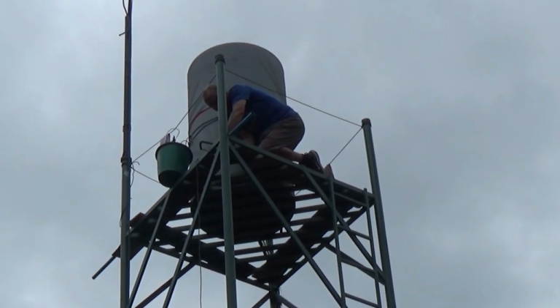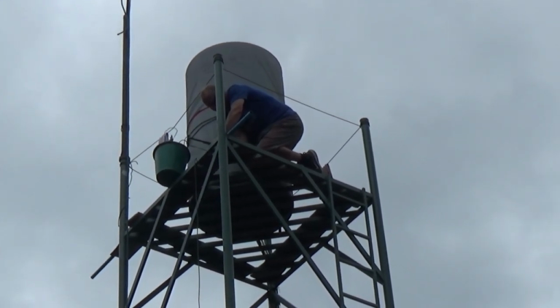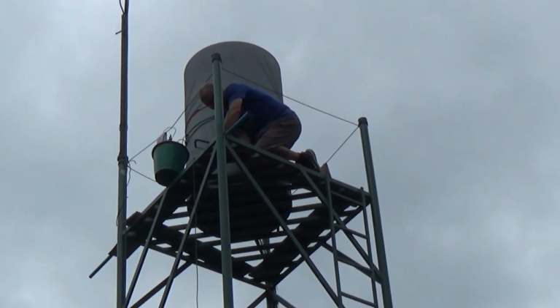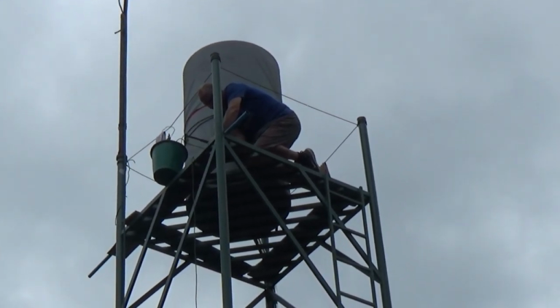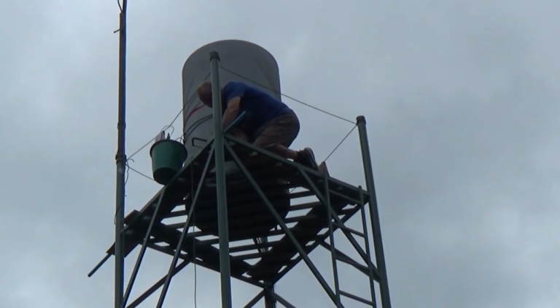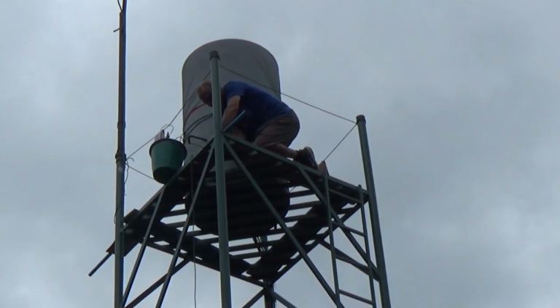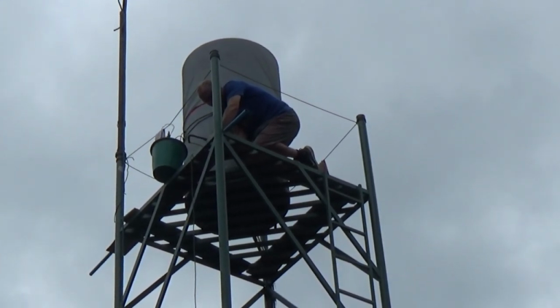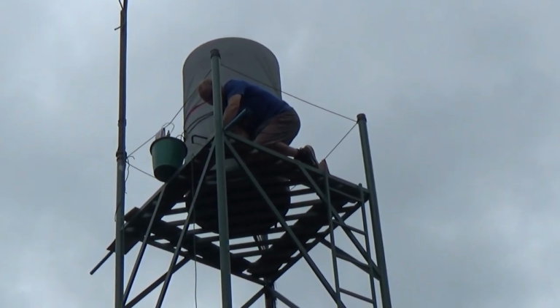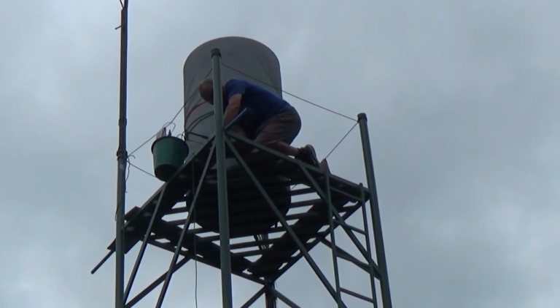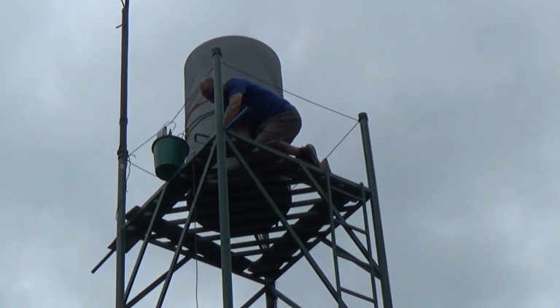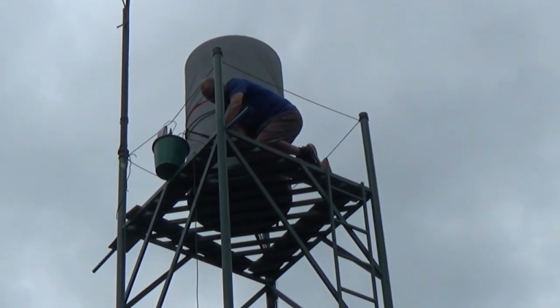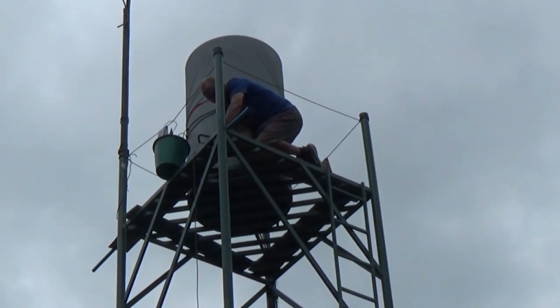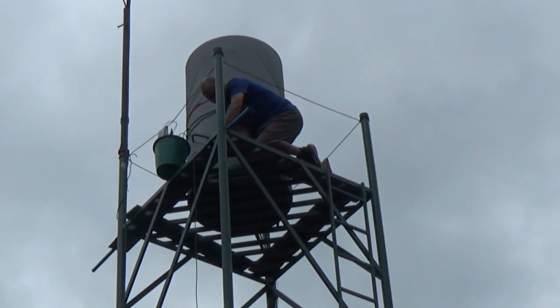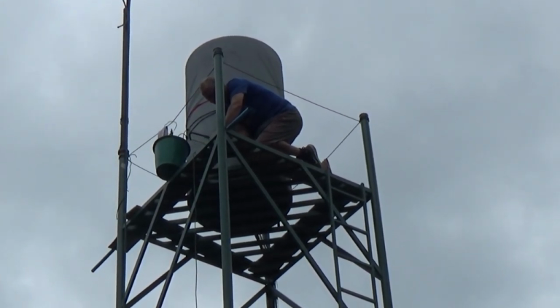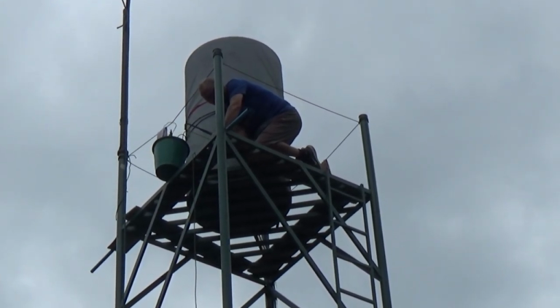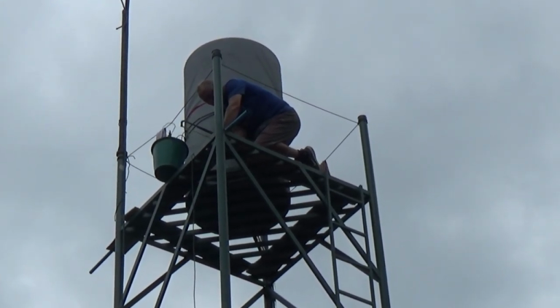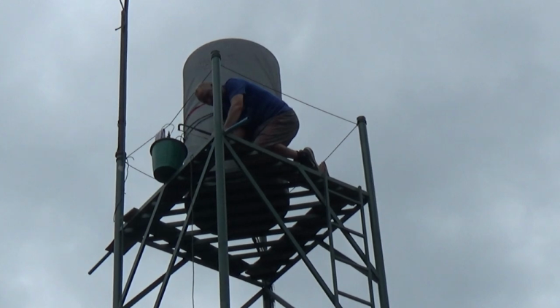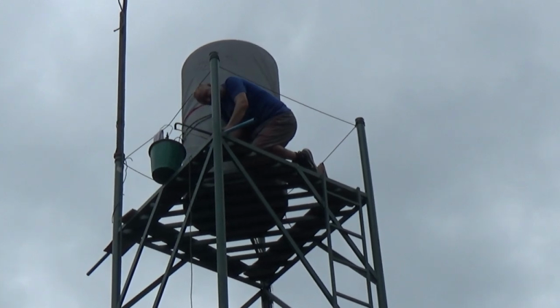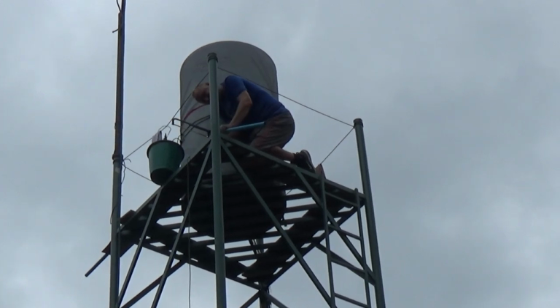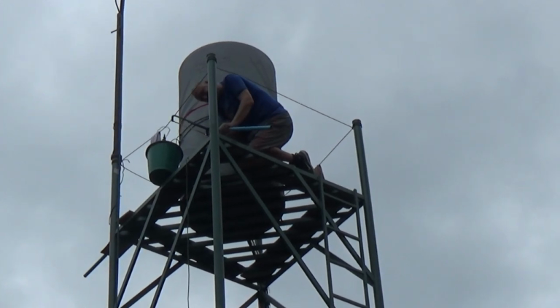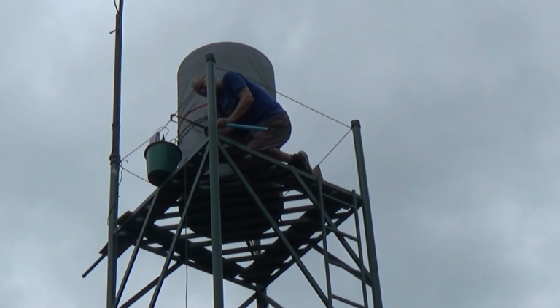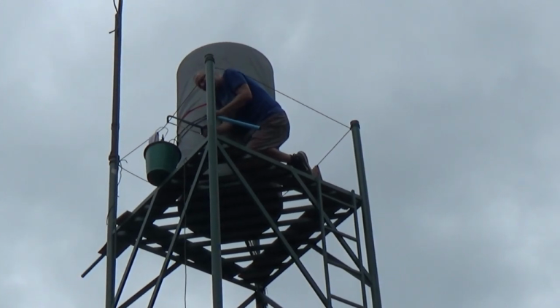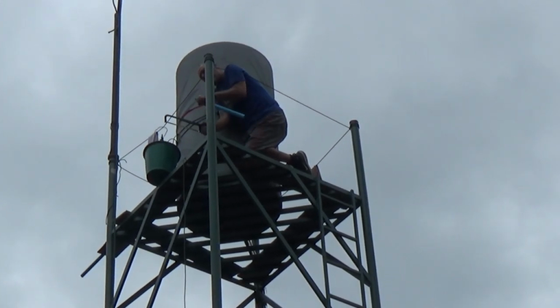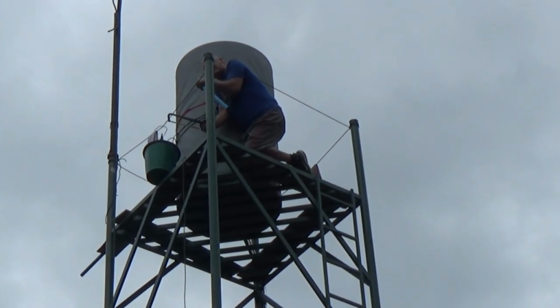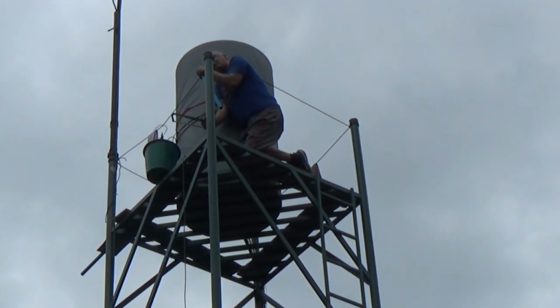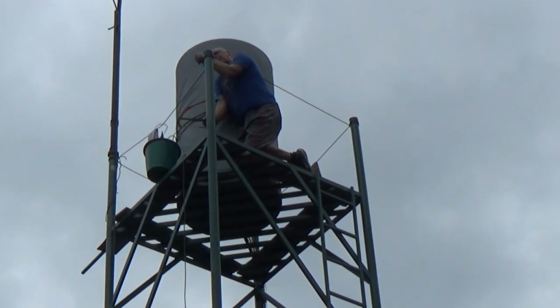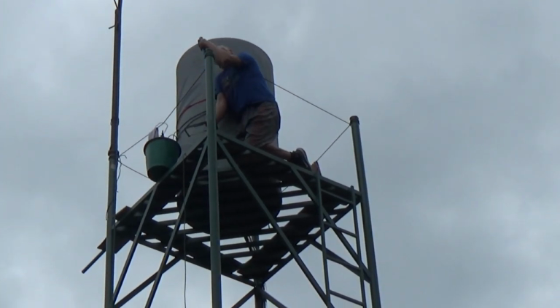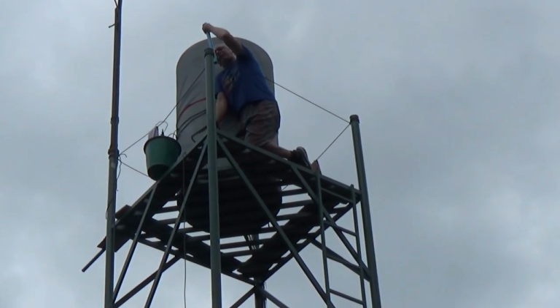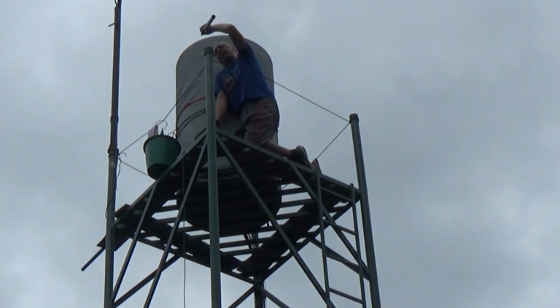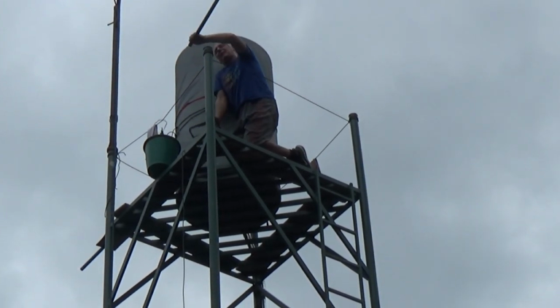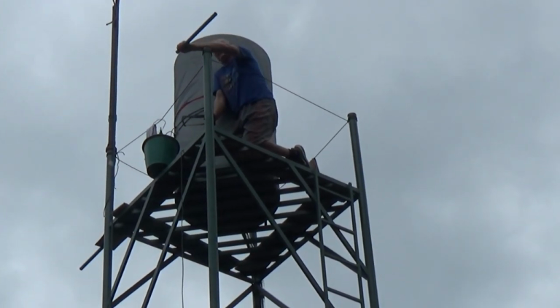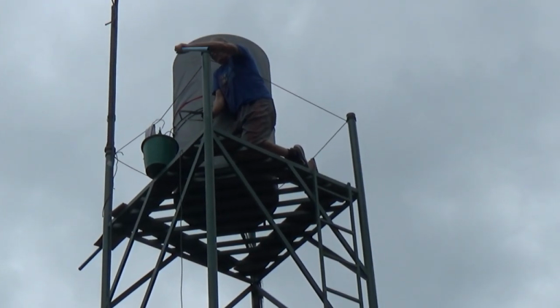Connecting the plumbing is straightforward, but balancing 10 meters above the ground makes everything hard.